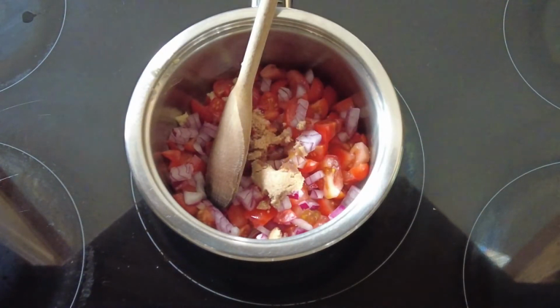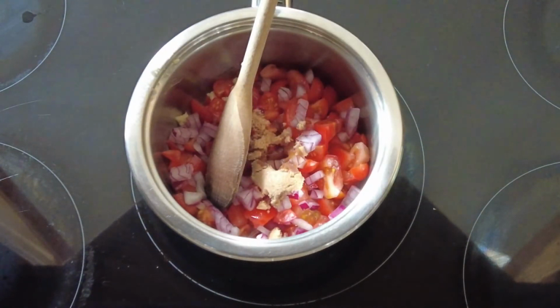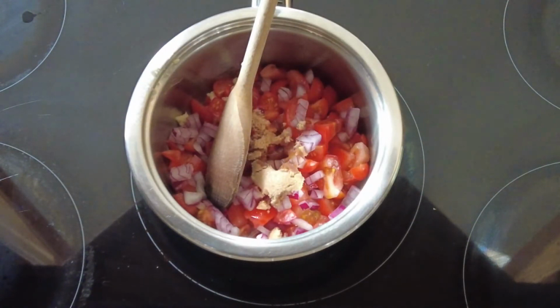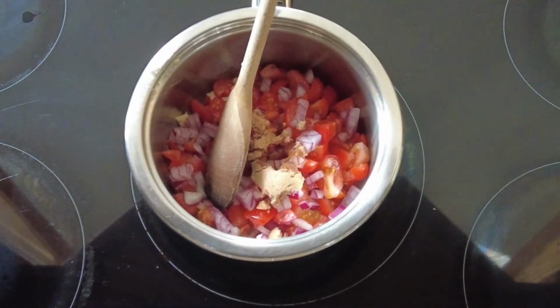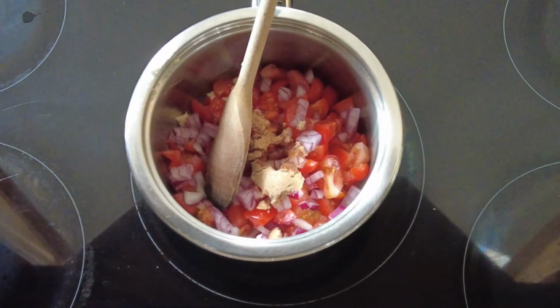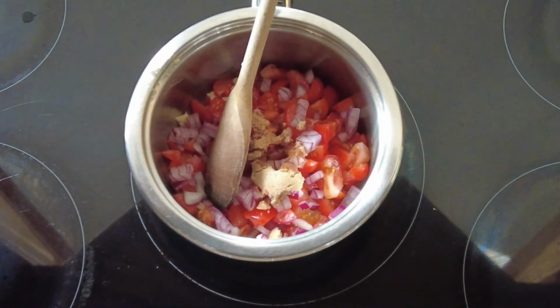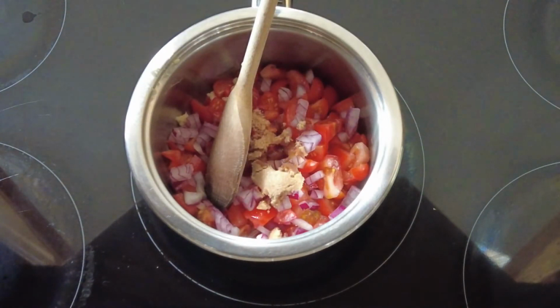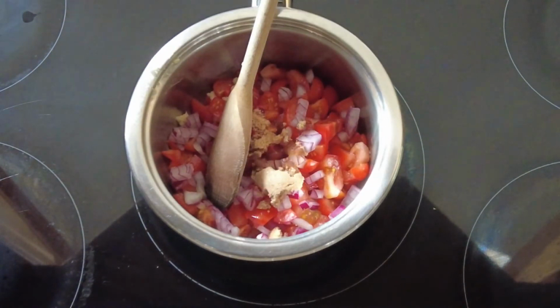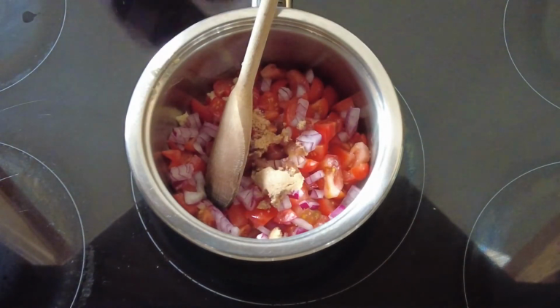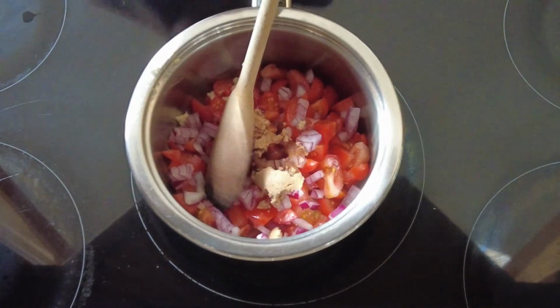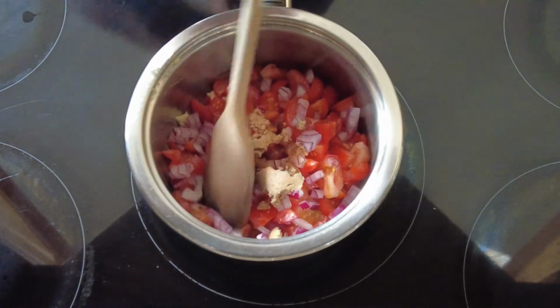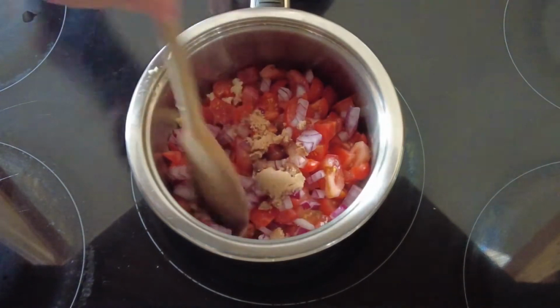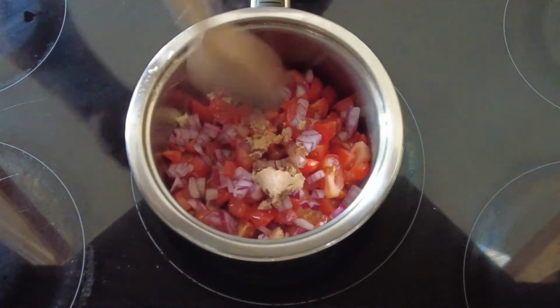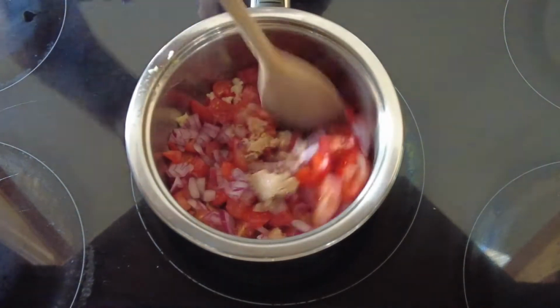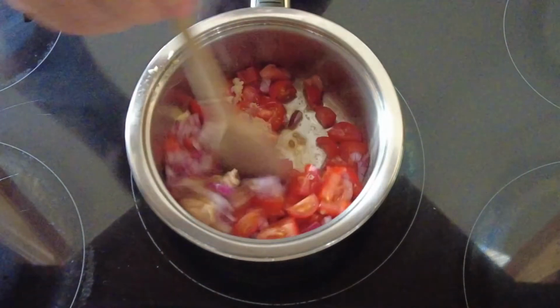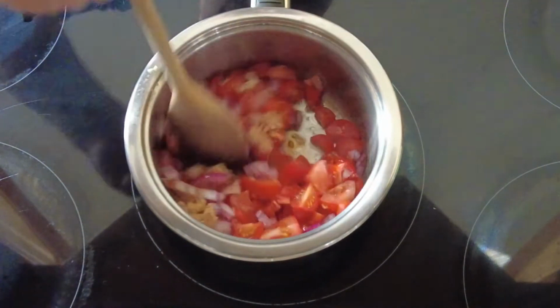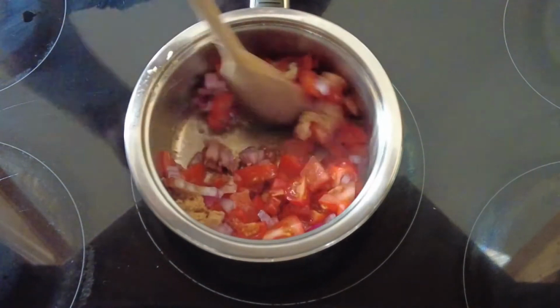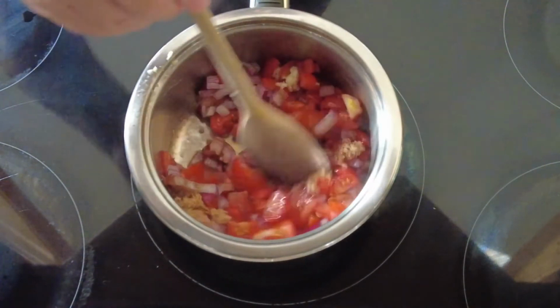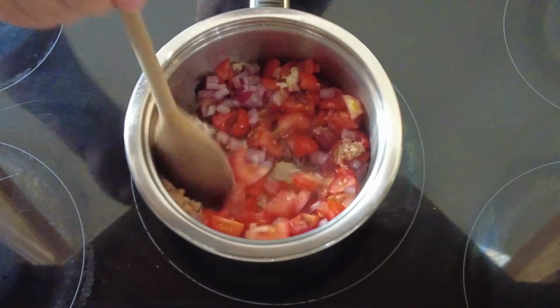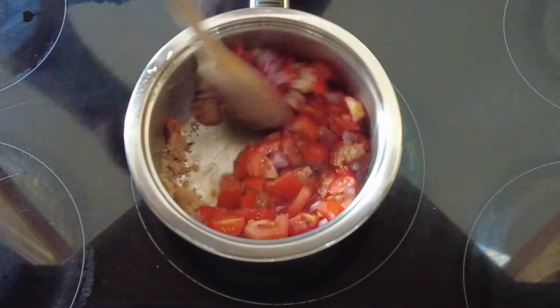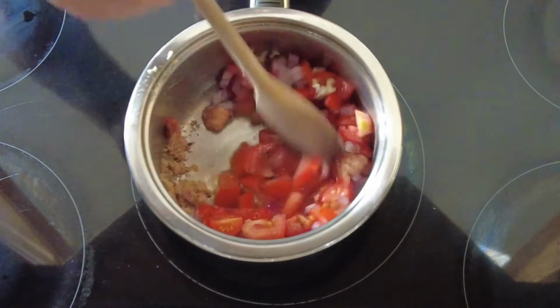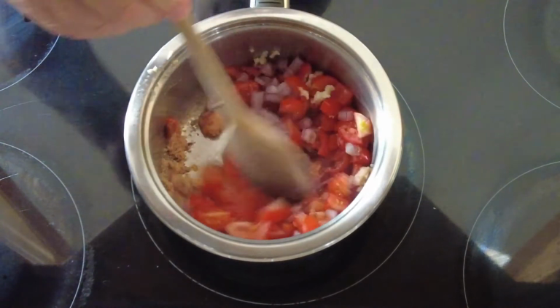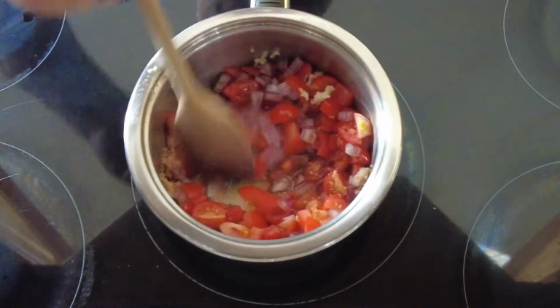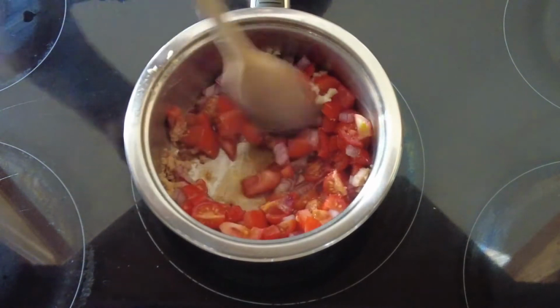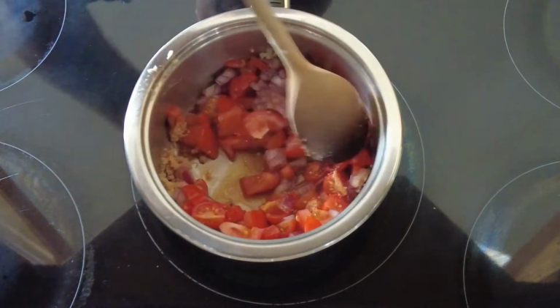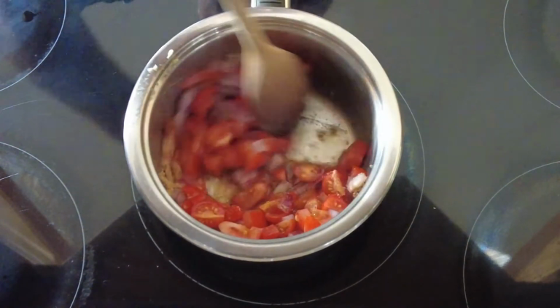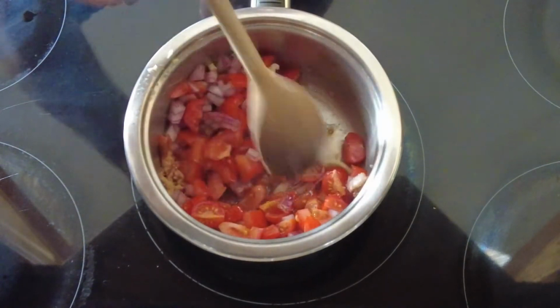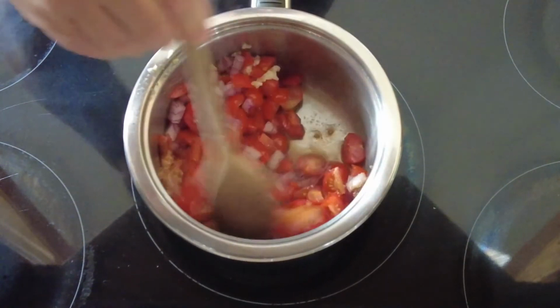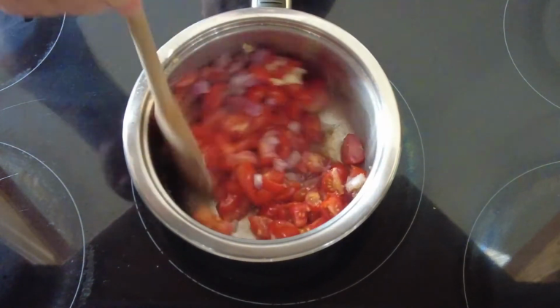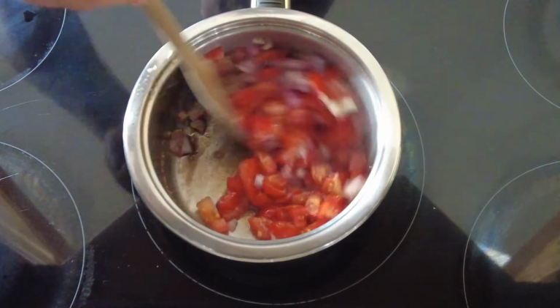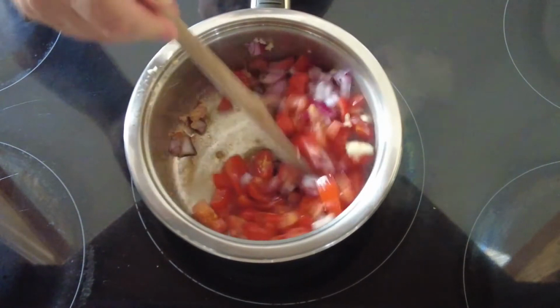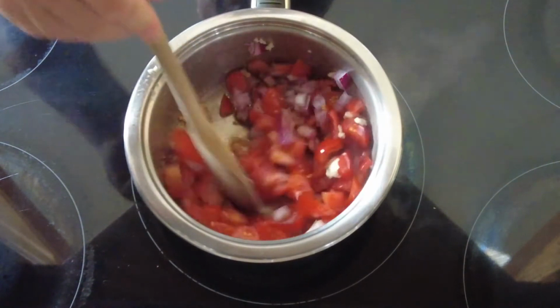We bring this to the boil, then turn it down and let it simmer for approximately one hour.